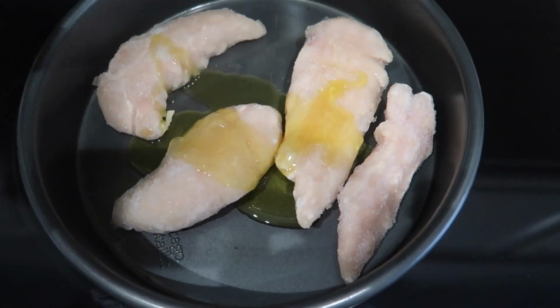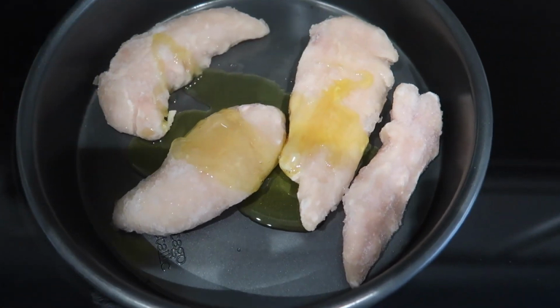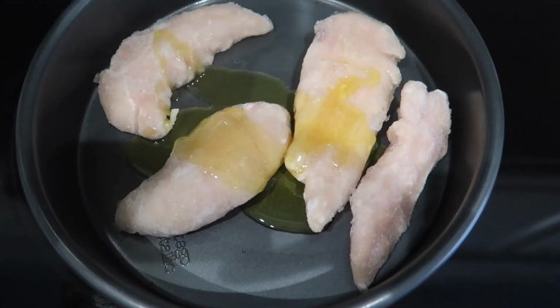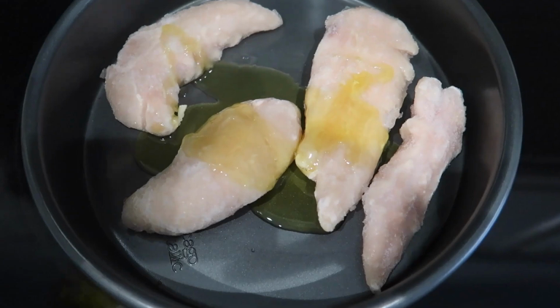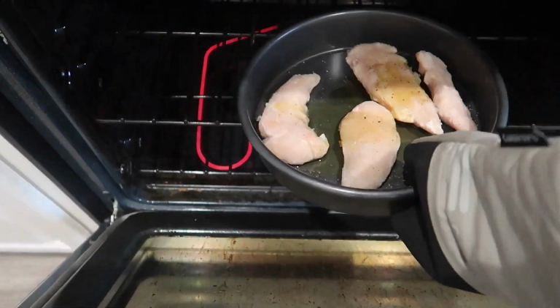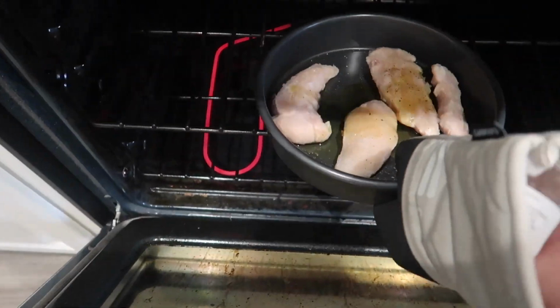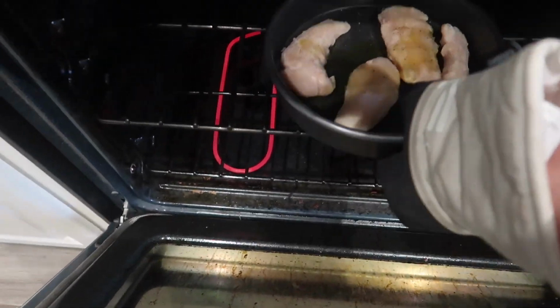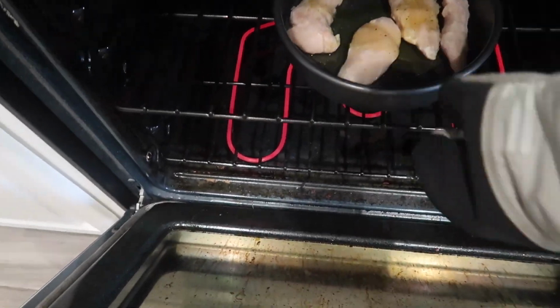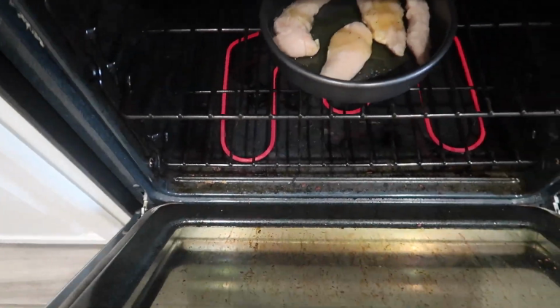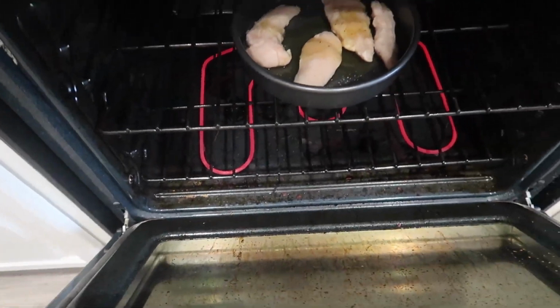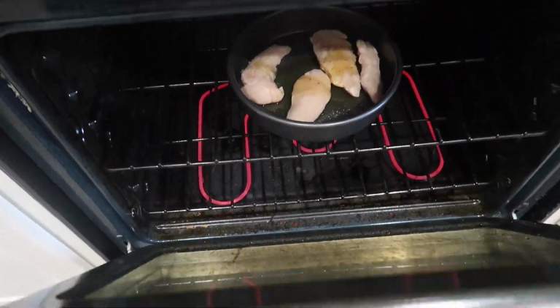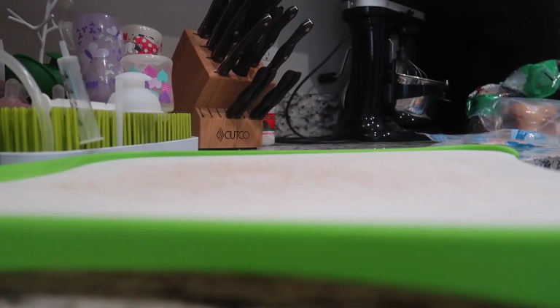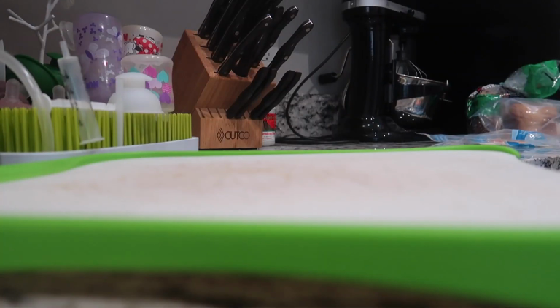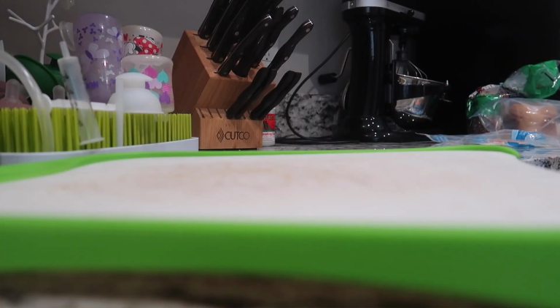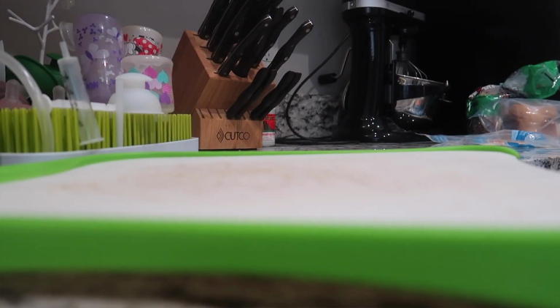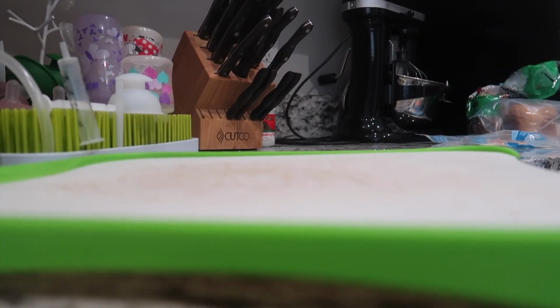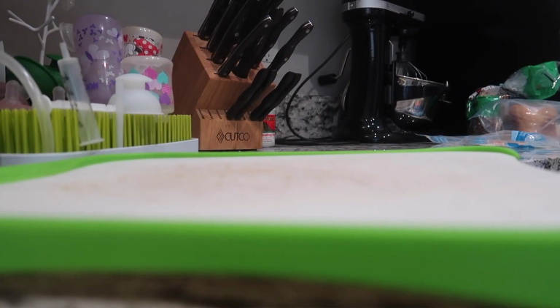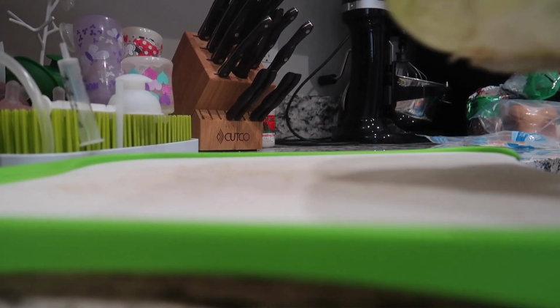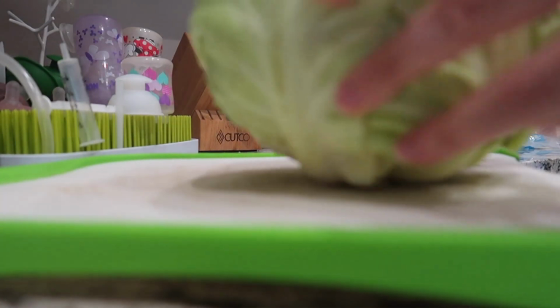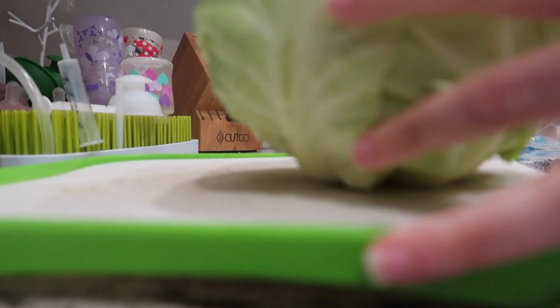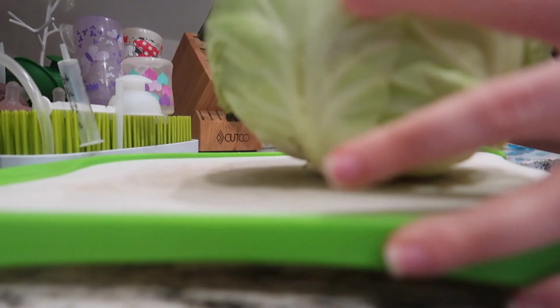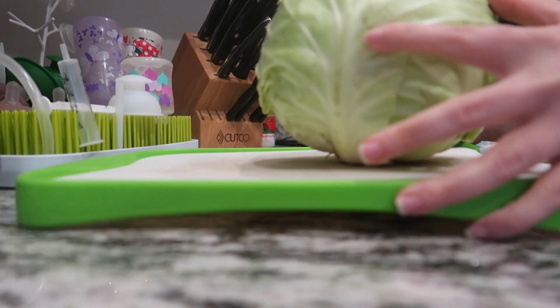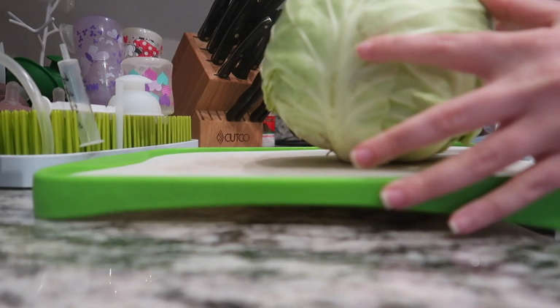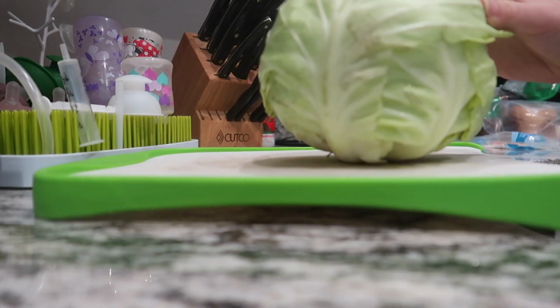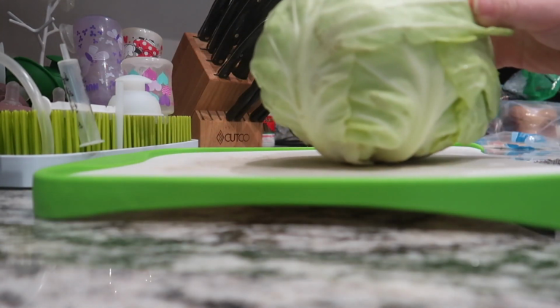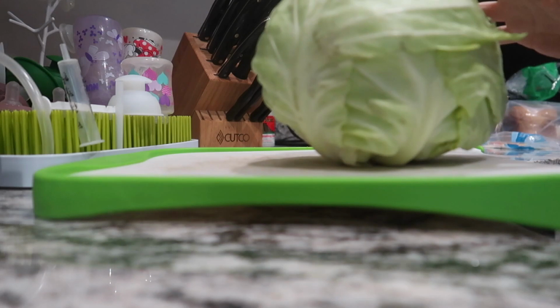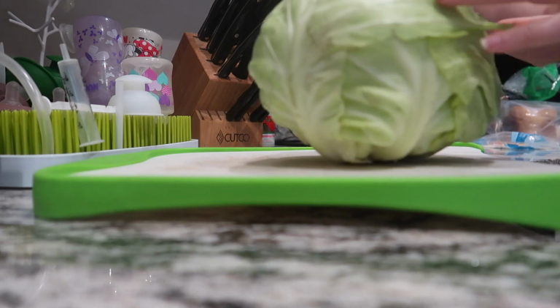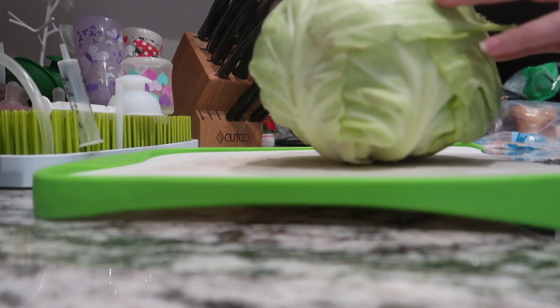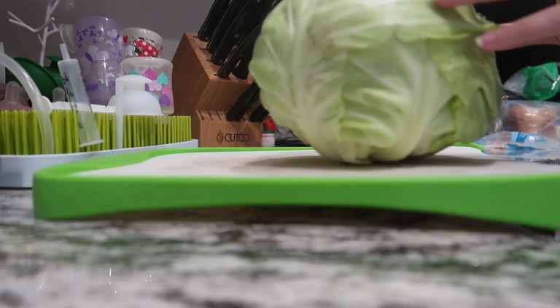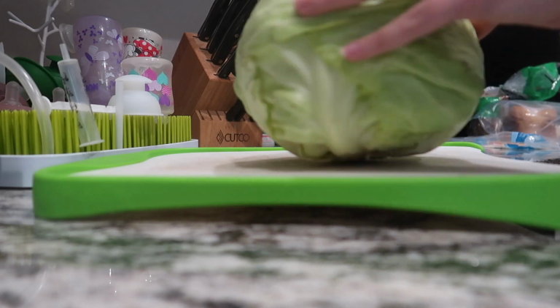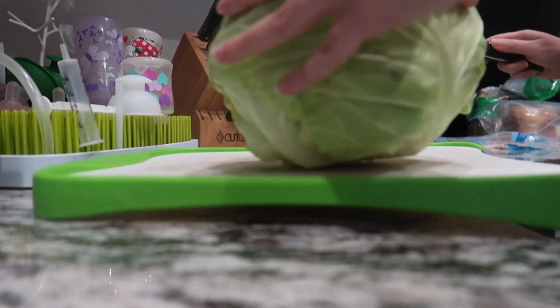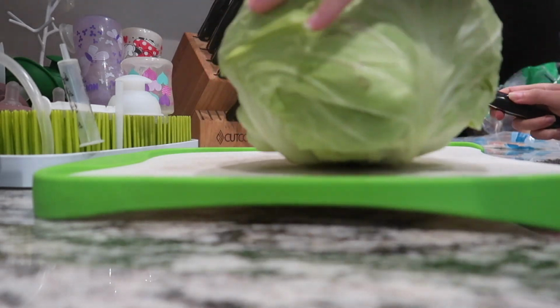I like to add the chicken first because it takes the longest to cook. While that's in the oven, I'll prep the rest of my ingredients.